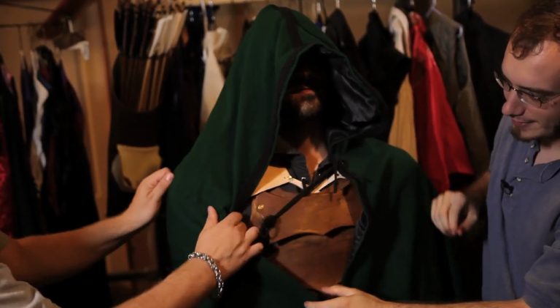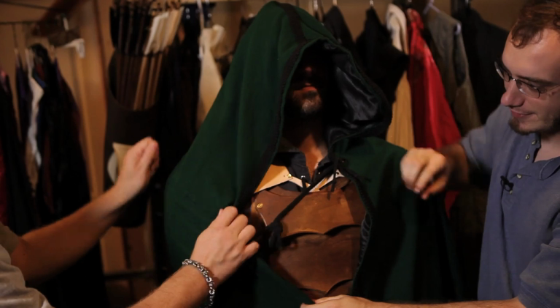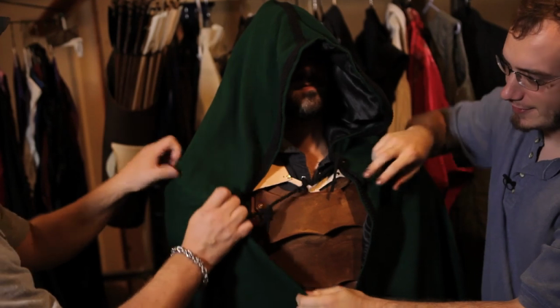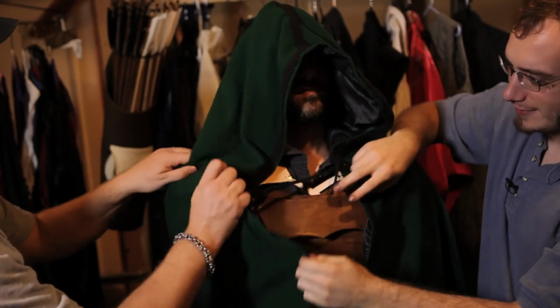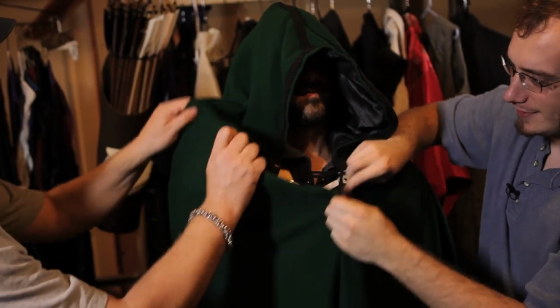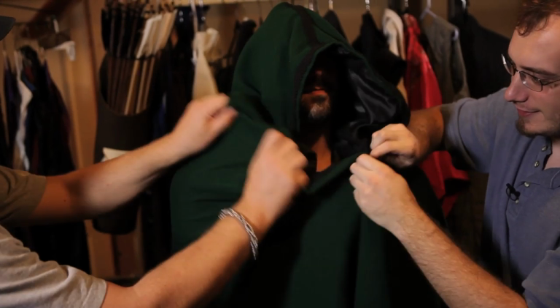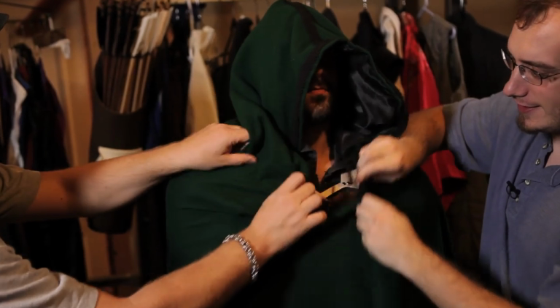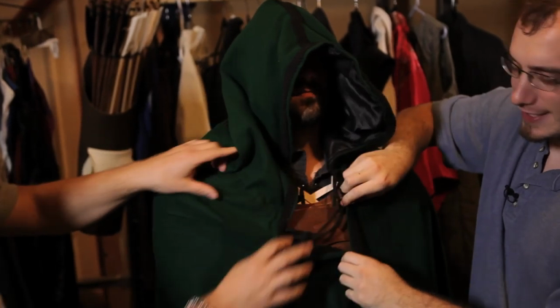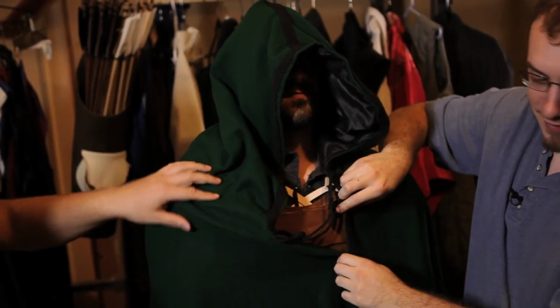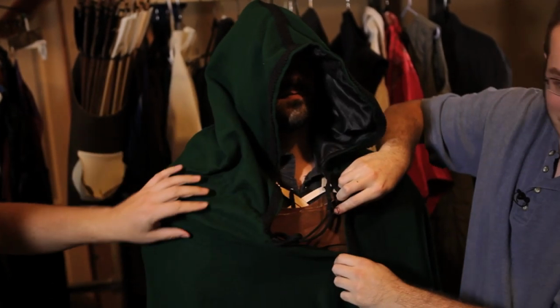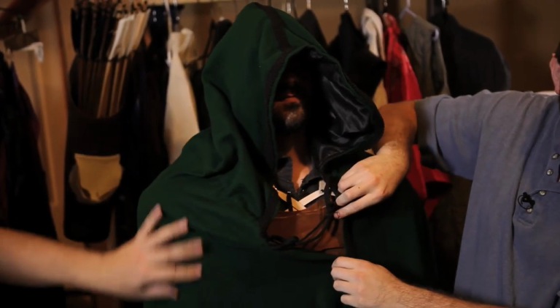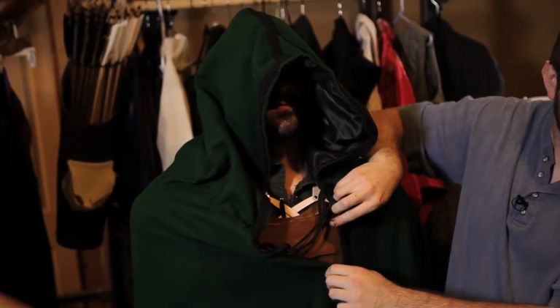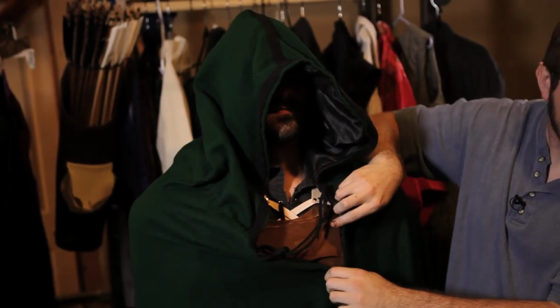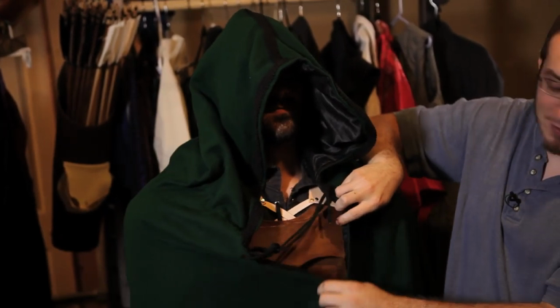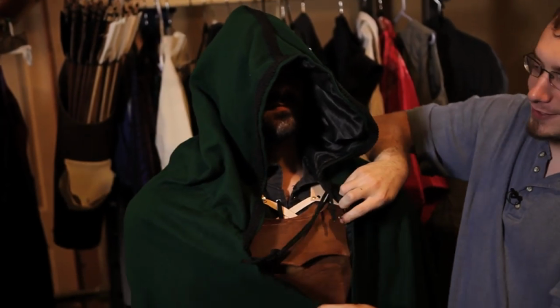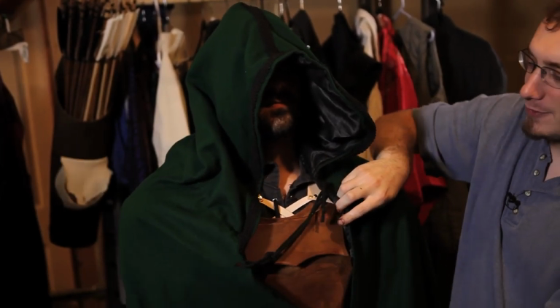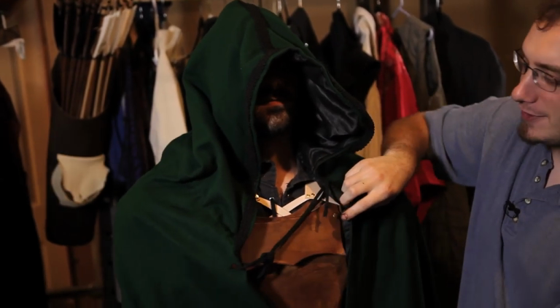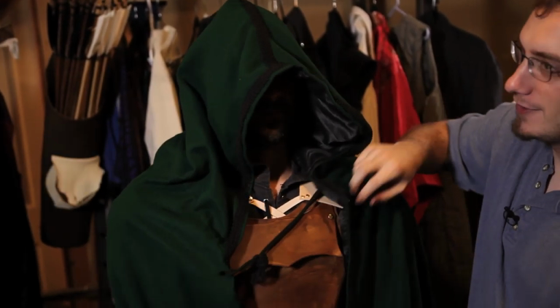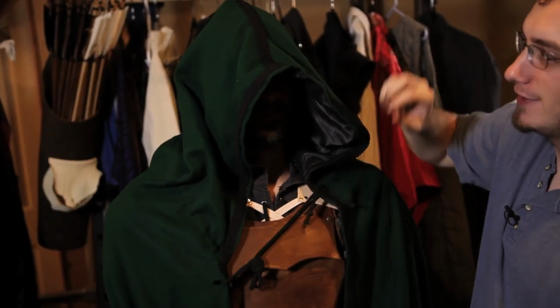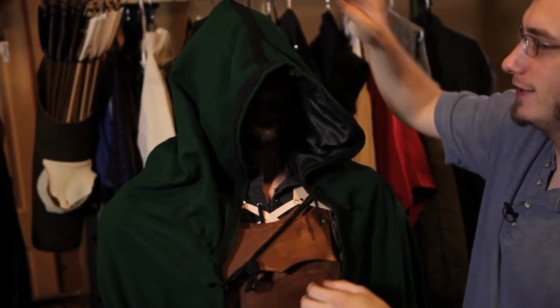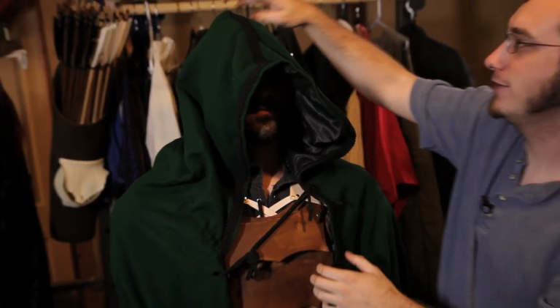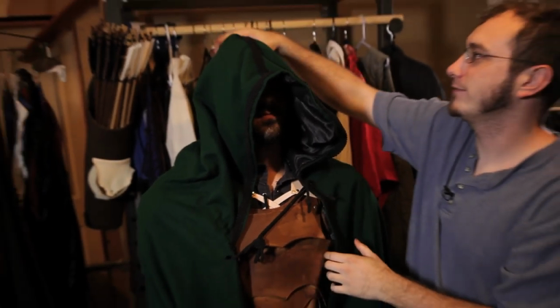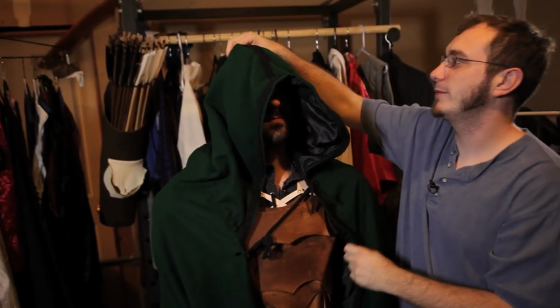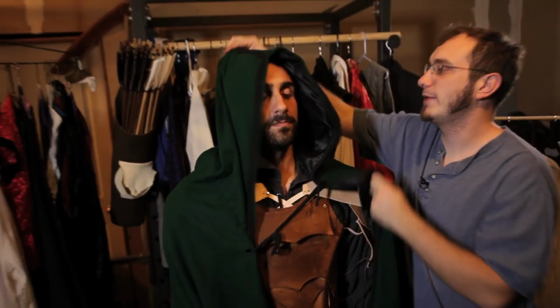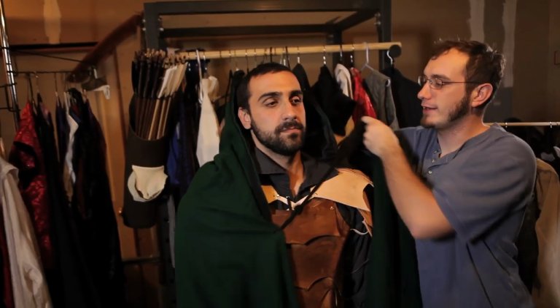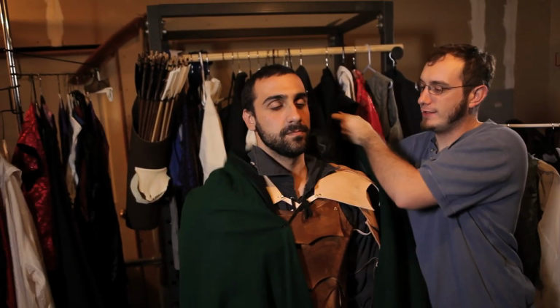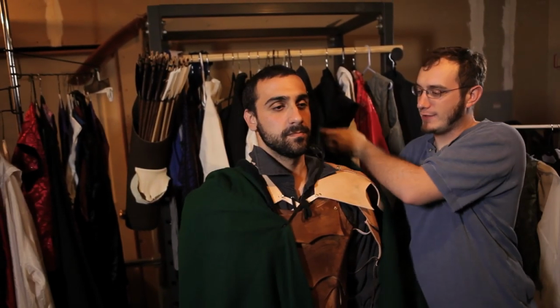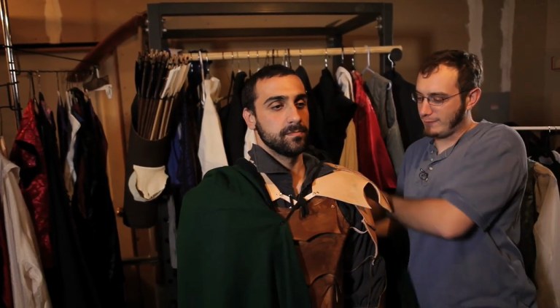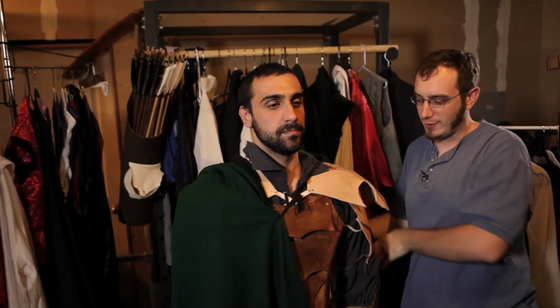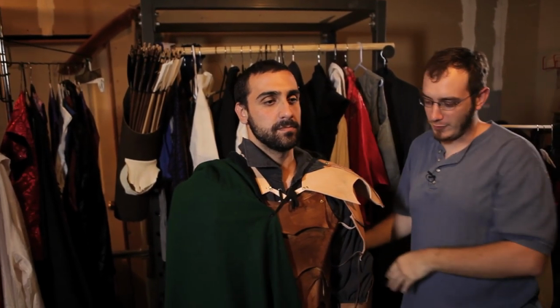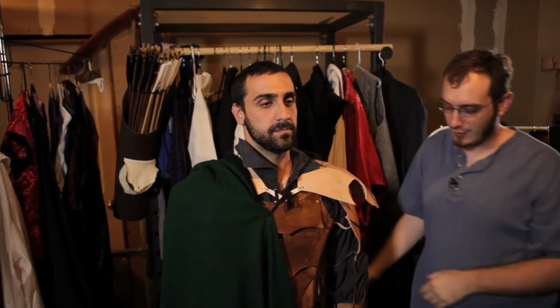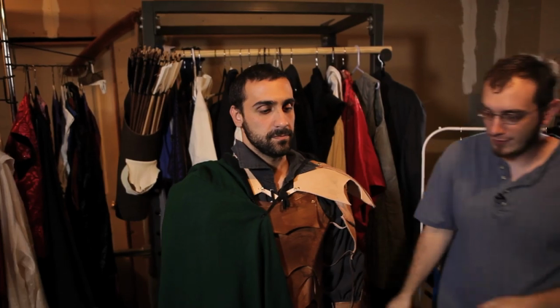You've got your Assassin's Creed Batman look going on, and then you can flip it back and you've got full armor underneath.